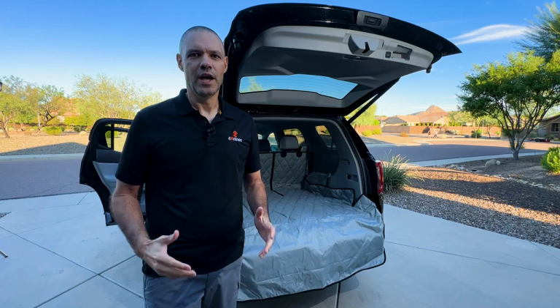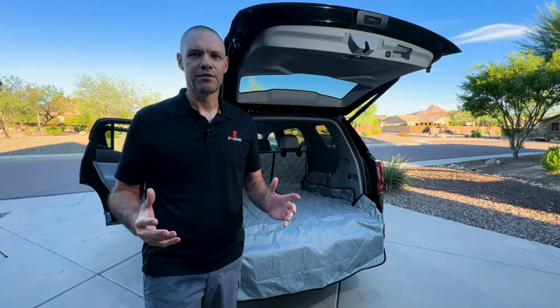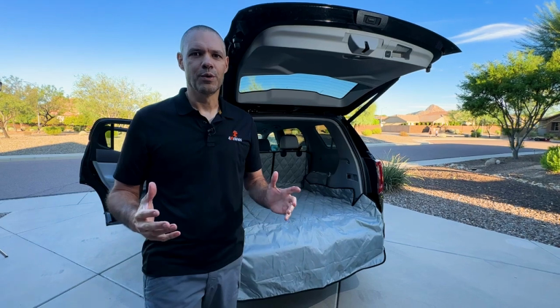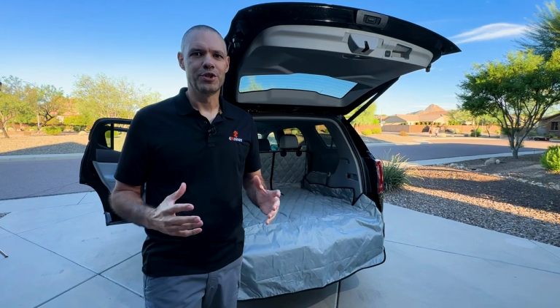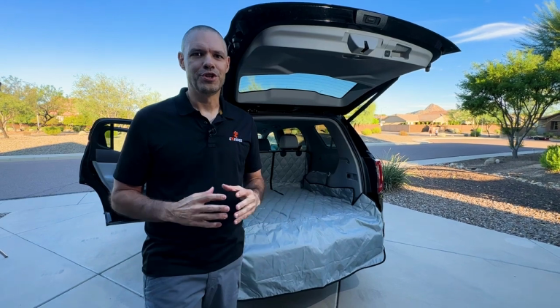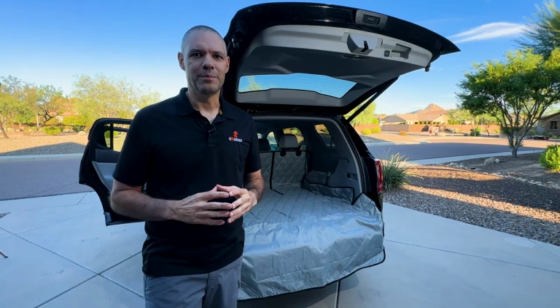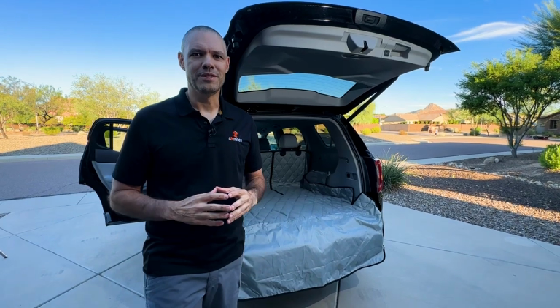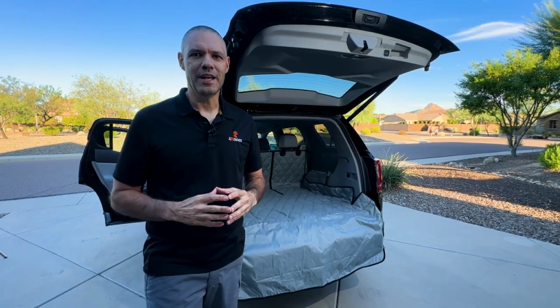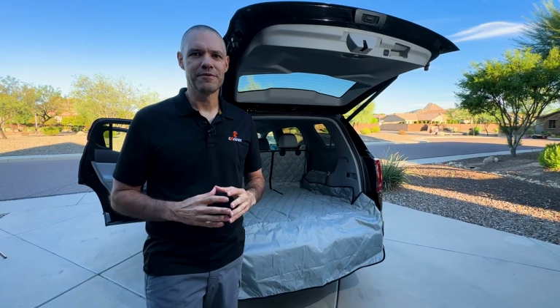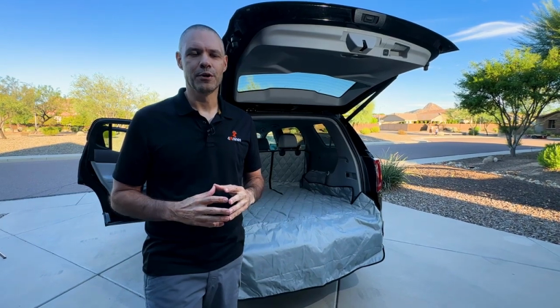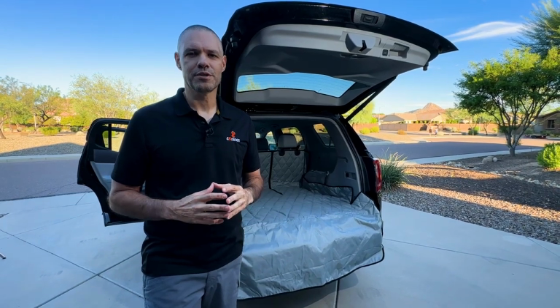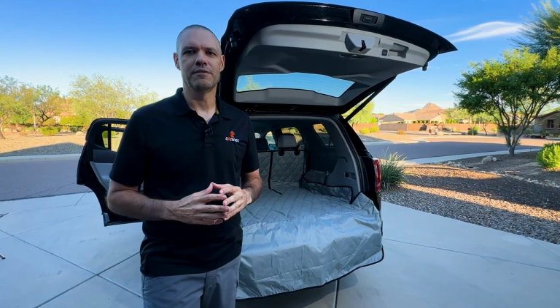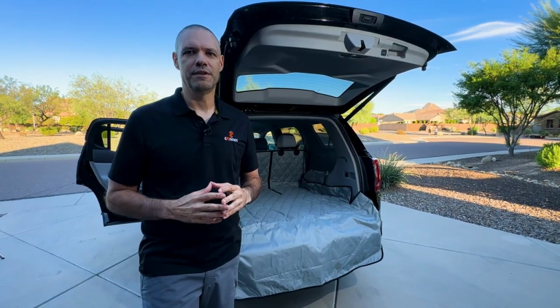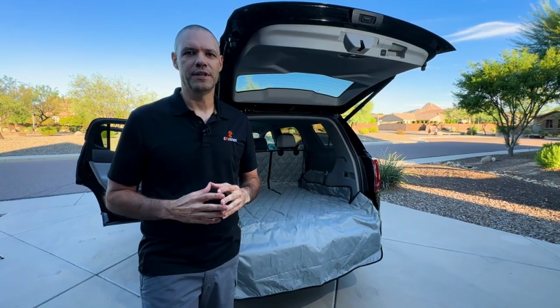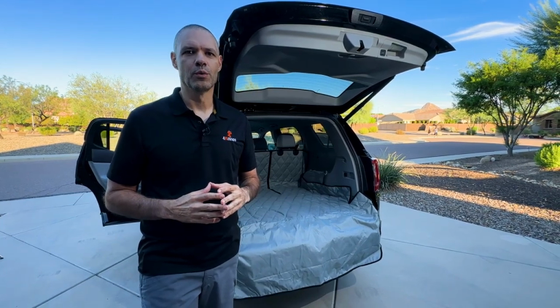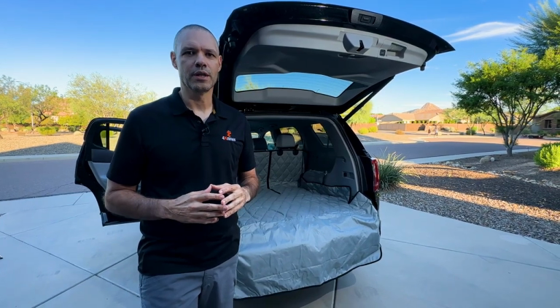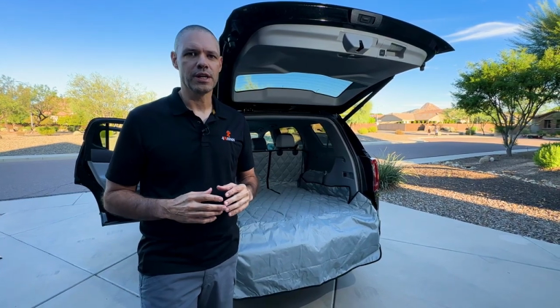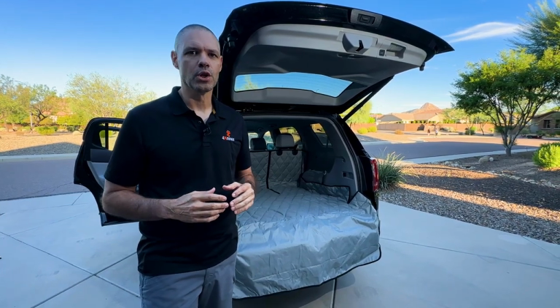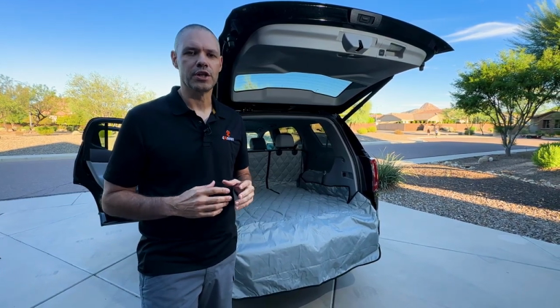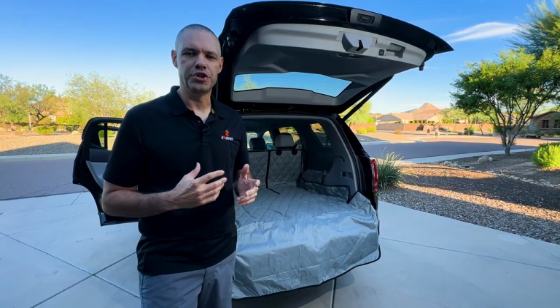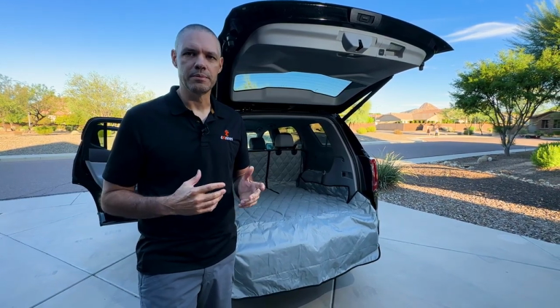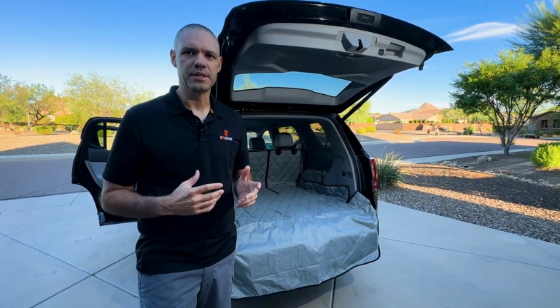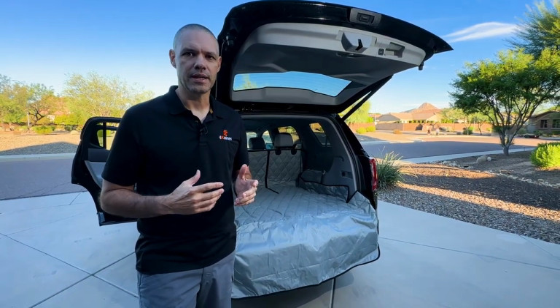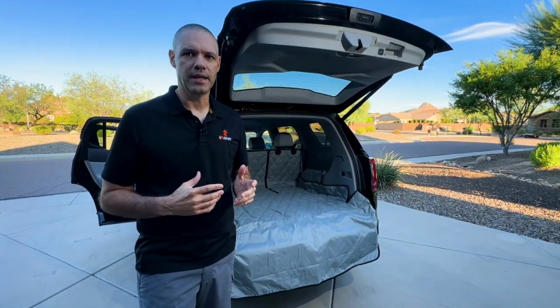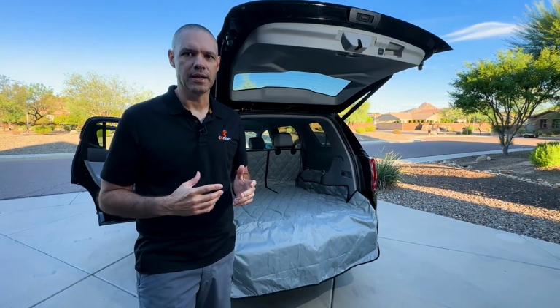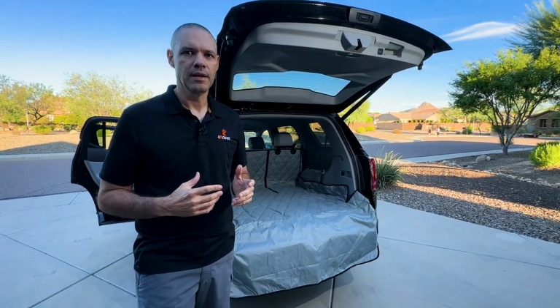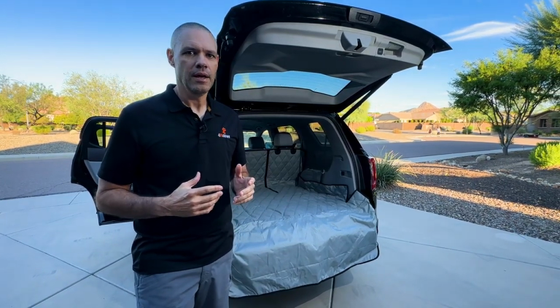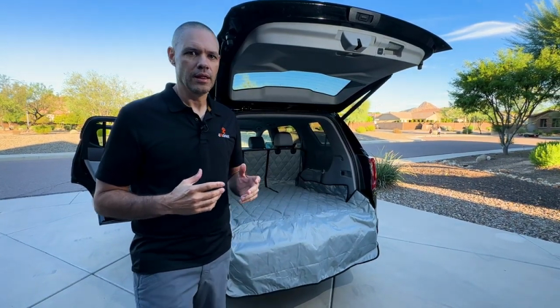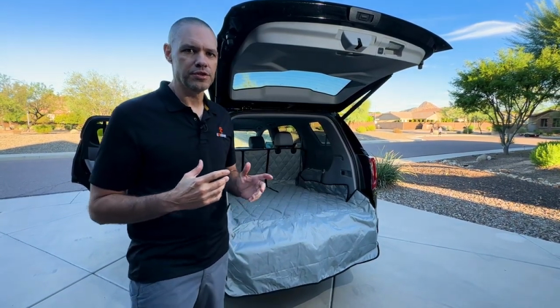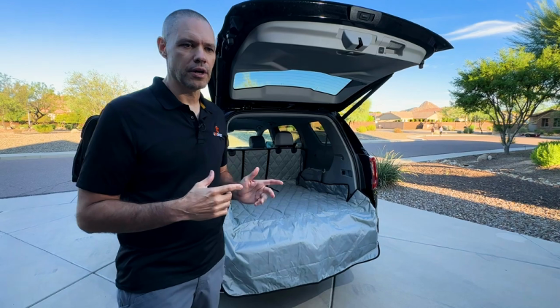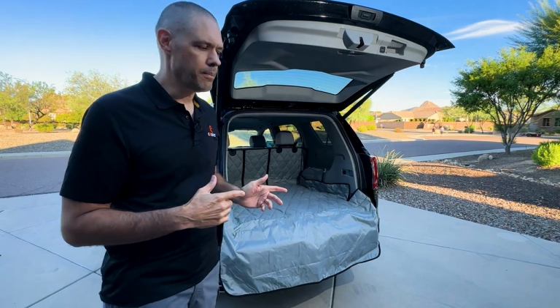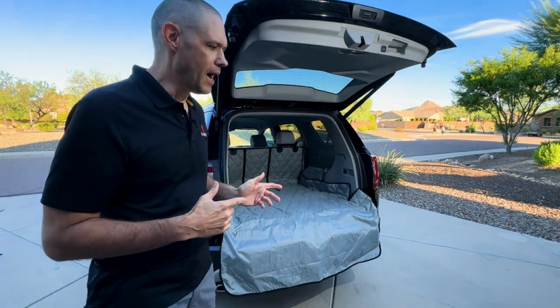Hey everyone, it's Jim. In today's Focus on Fit video, we're going to take a look at a GMC Acadia. And let's start in the back.